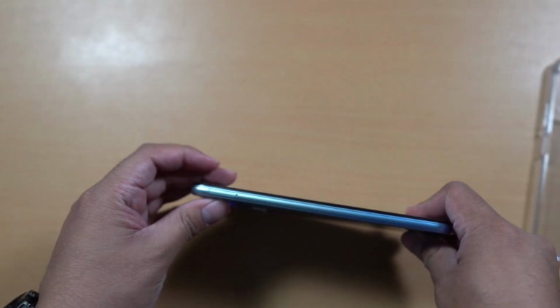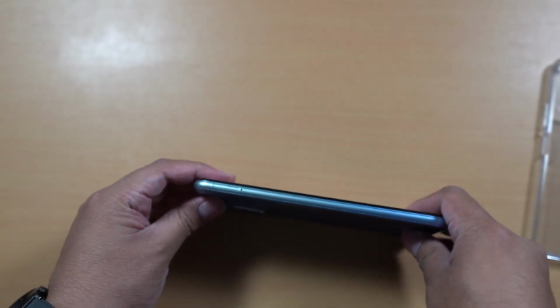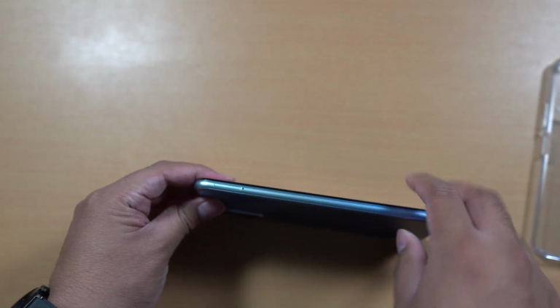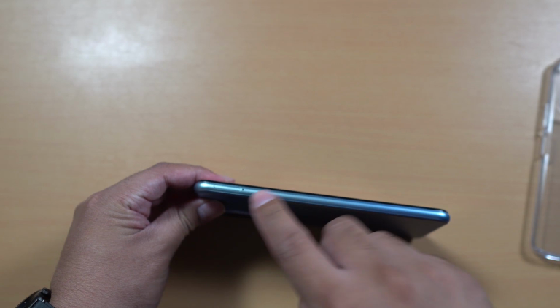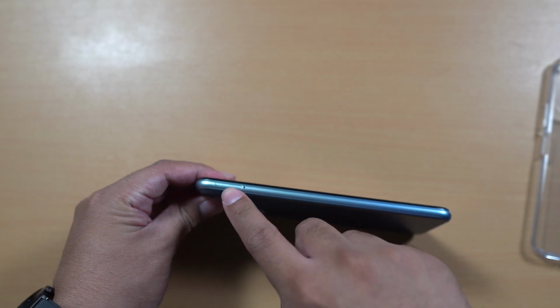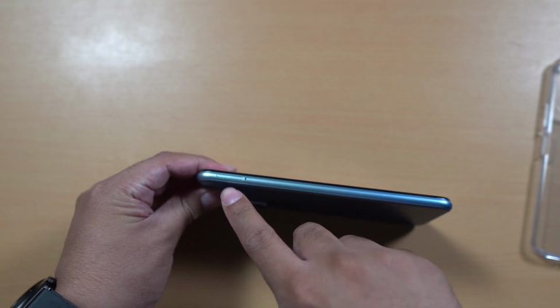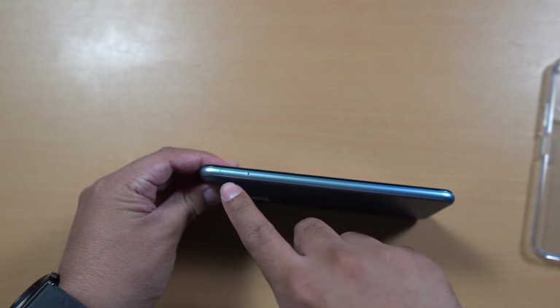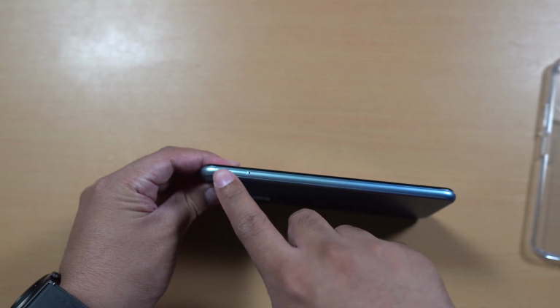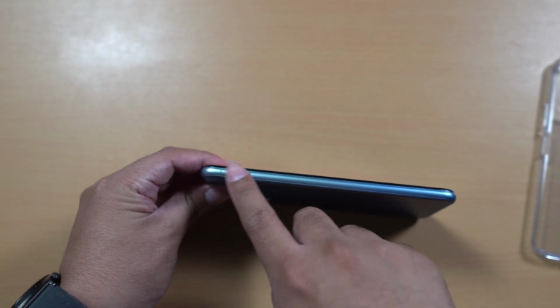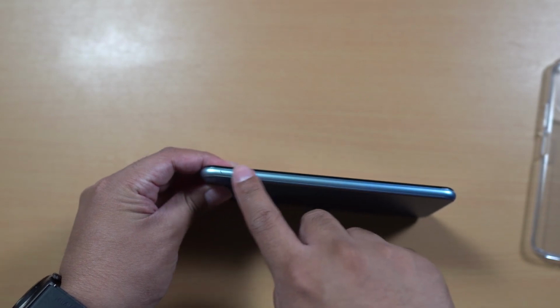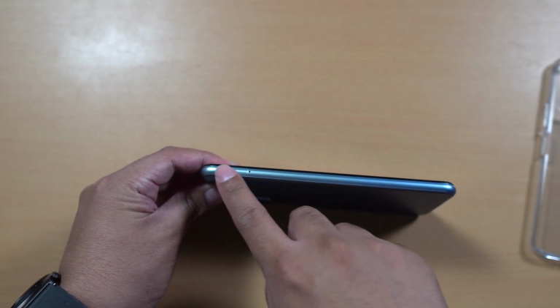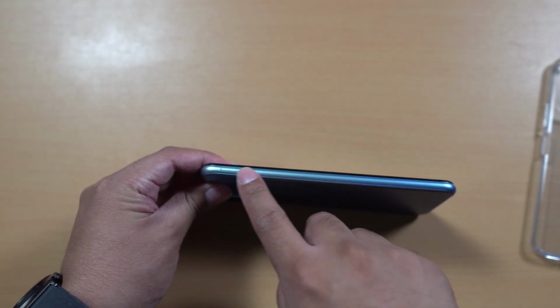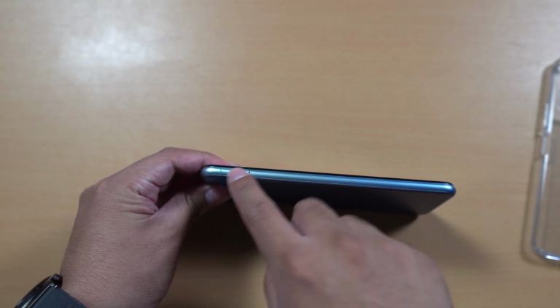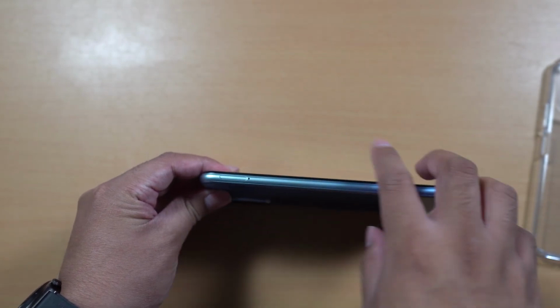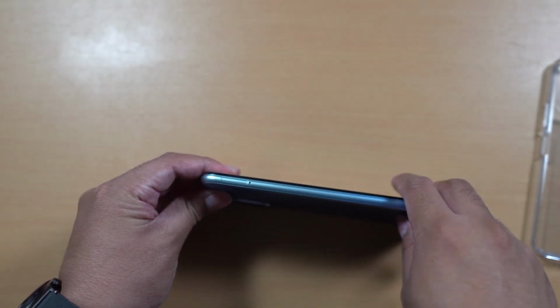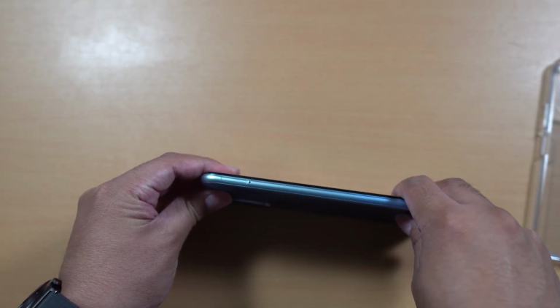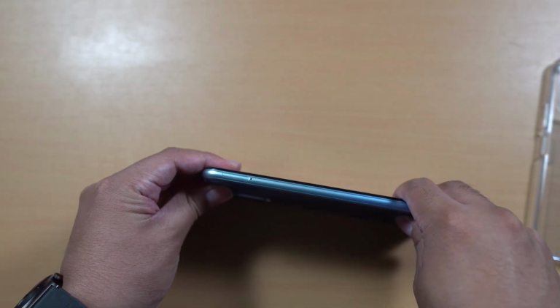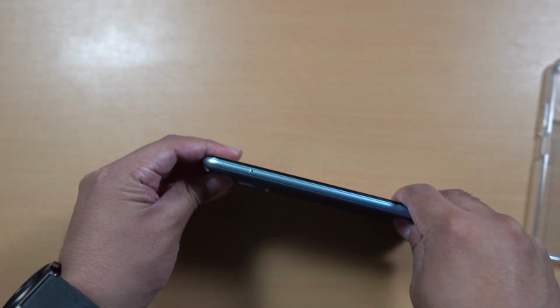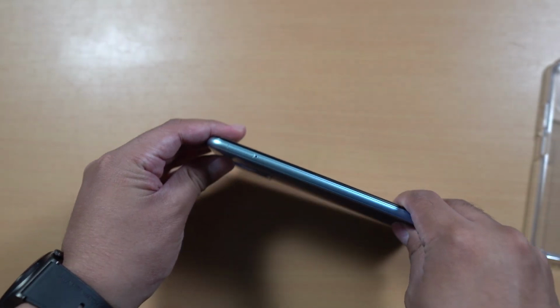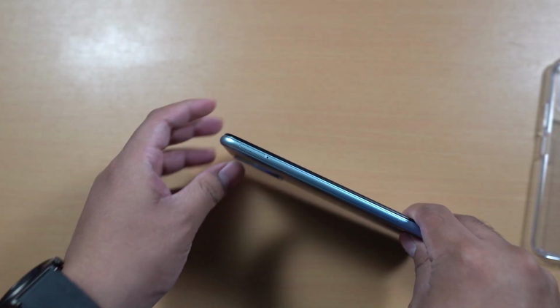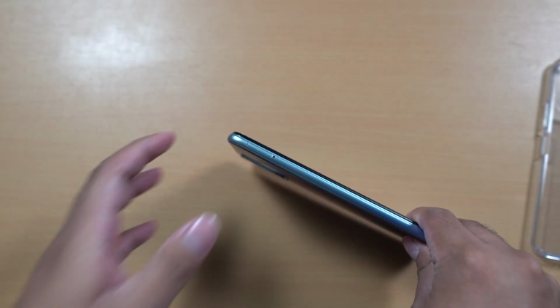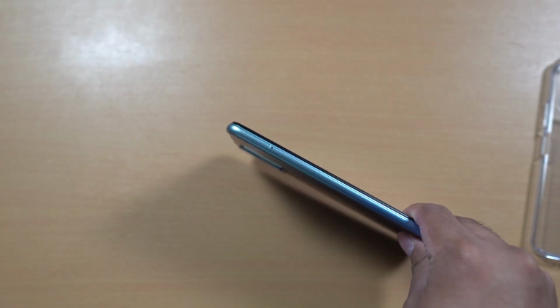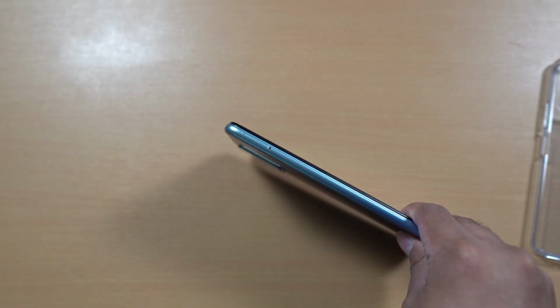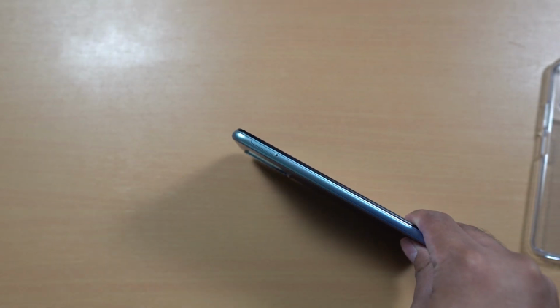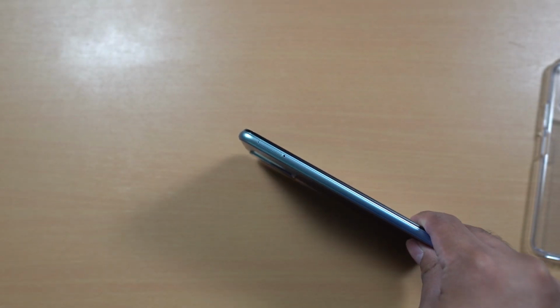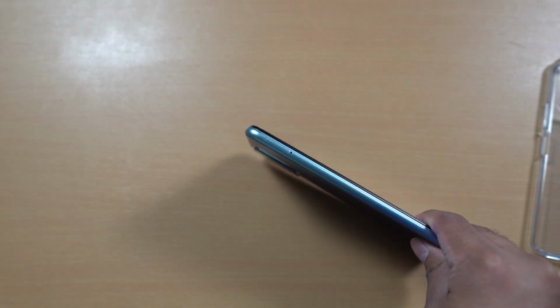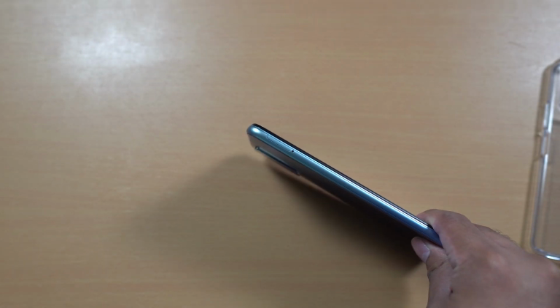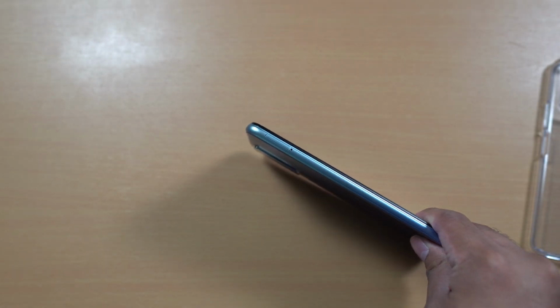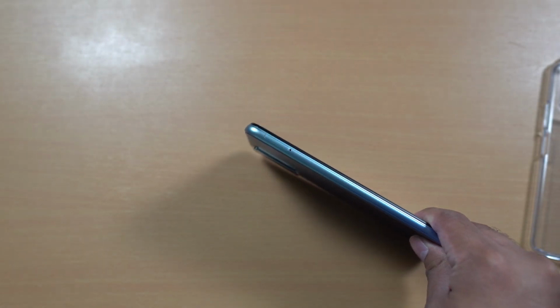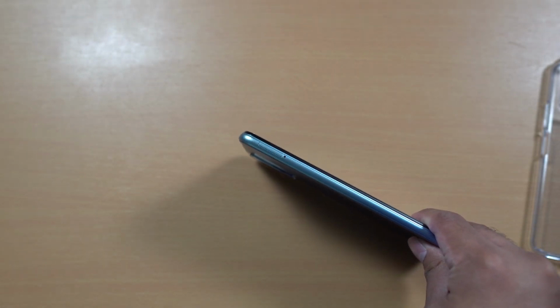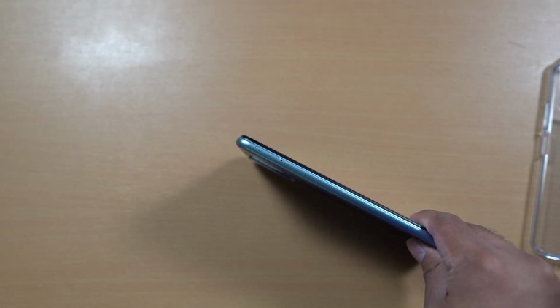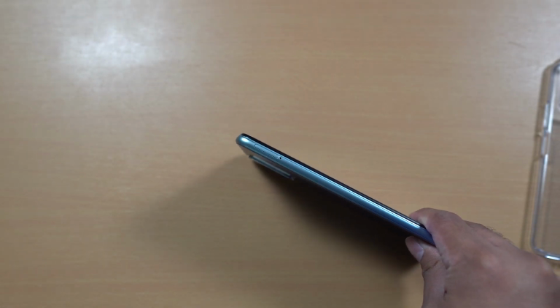Below the smartphone we have the micro USB port along with the speaker grill and the headphone jack. On the other side we have the micro SD card tray and SIM card slots.